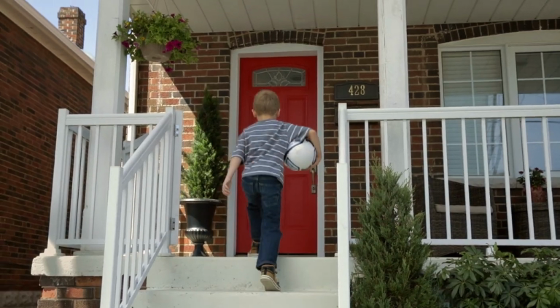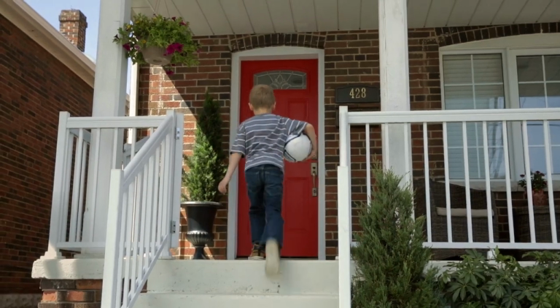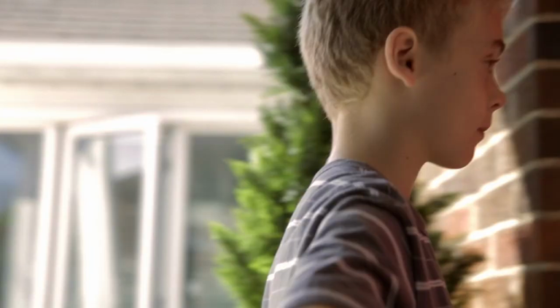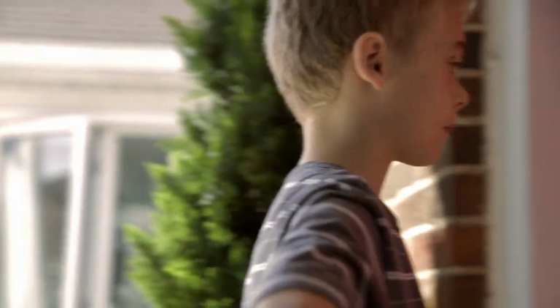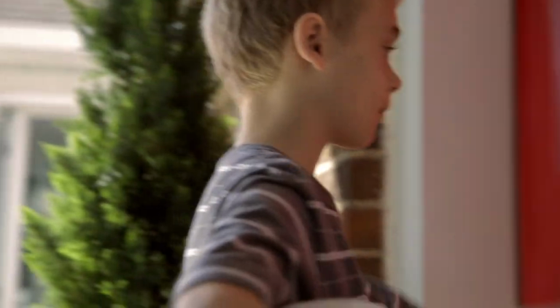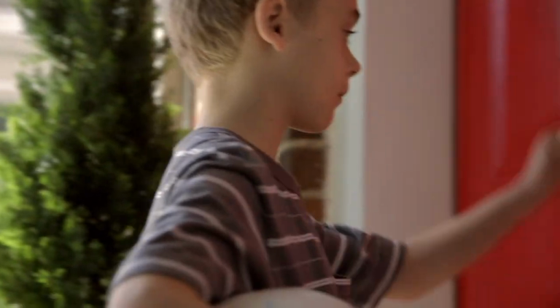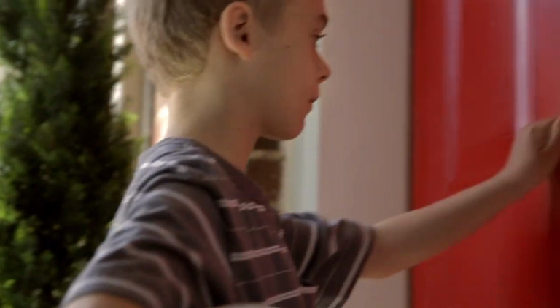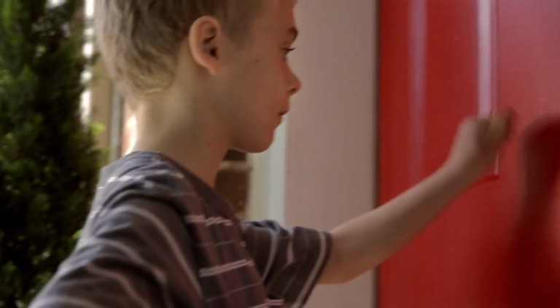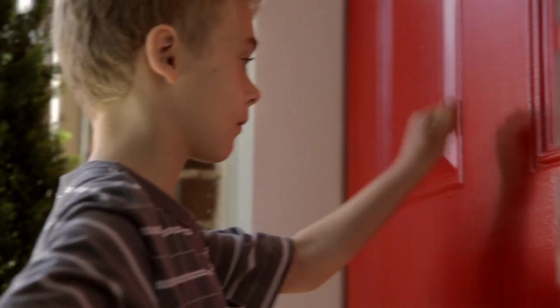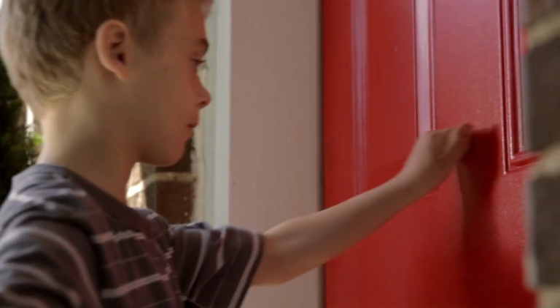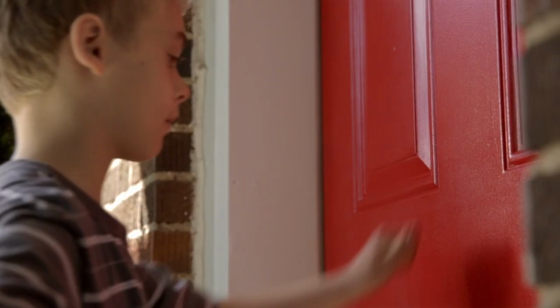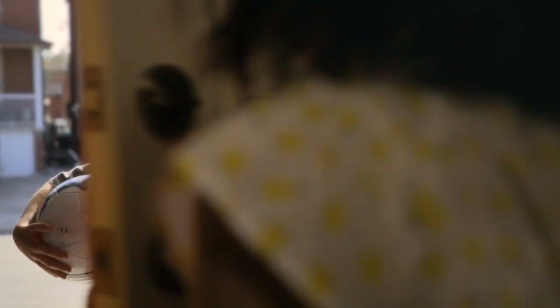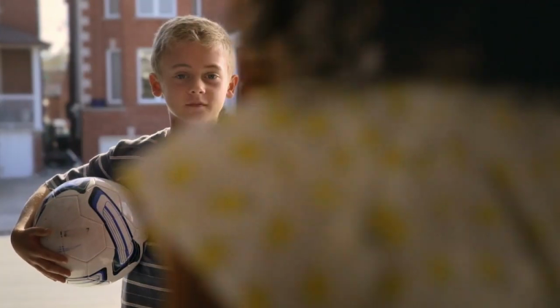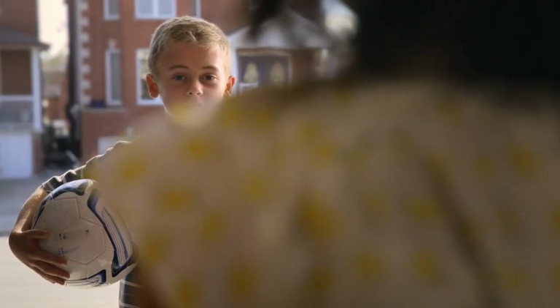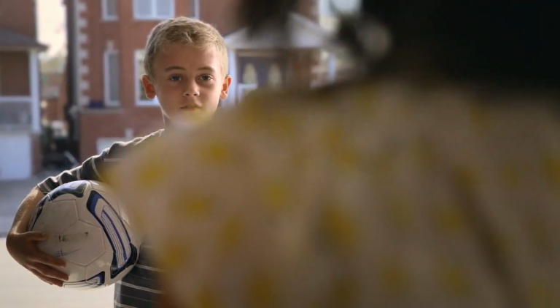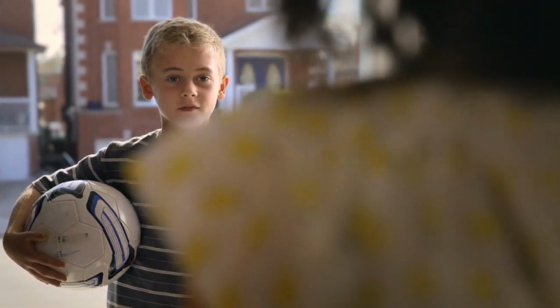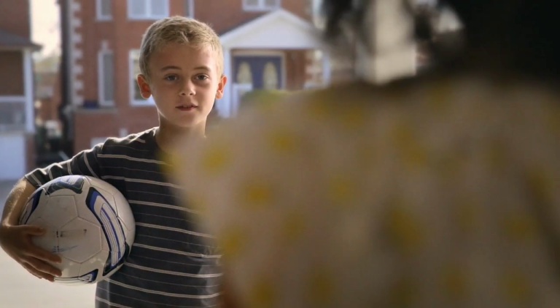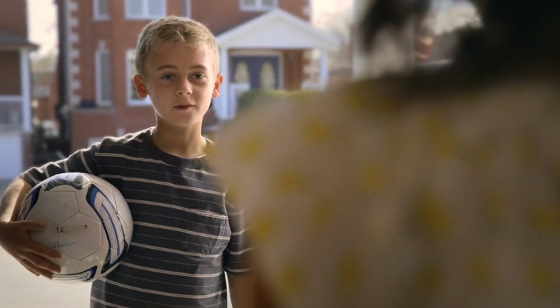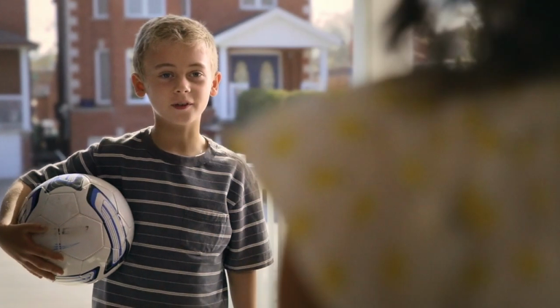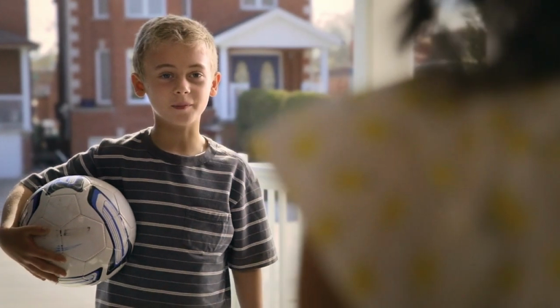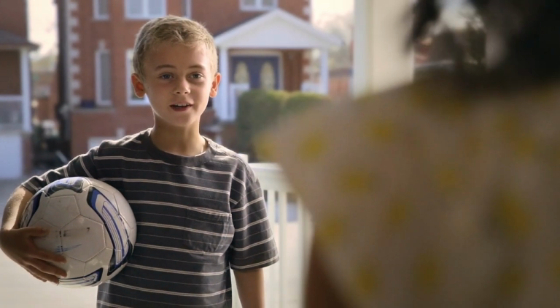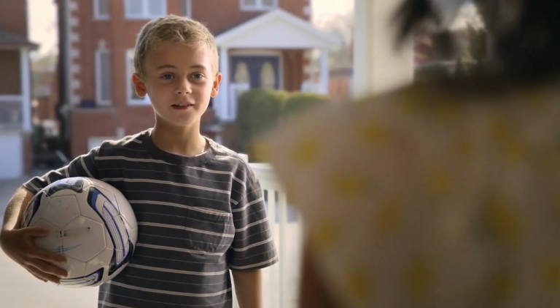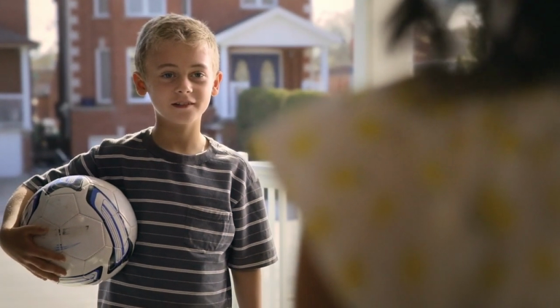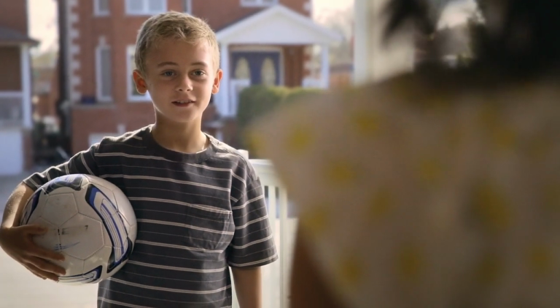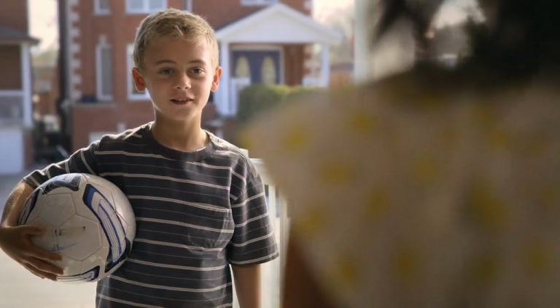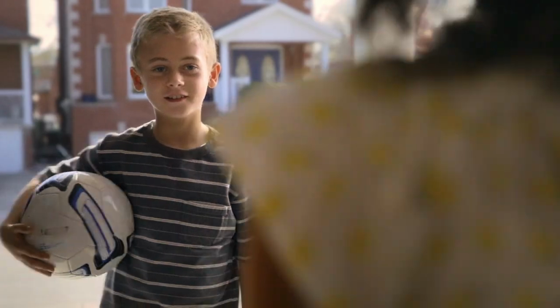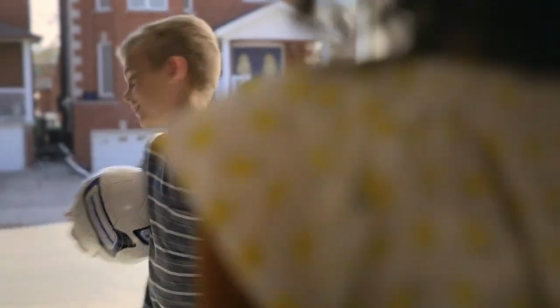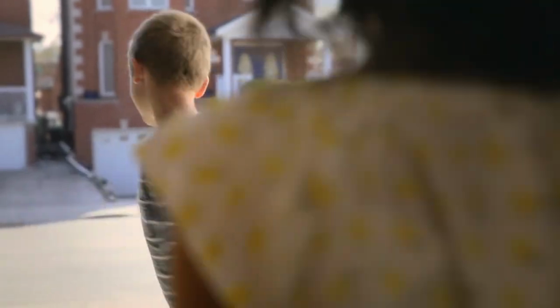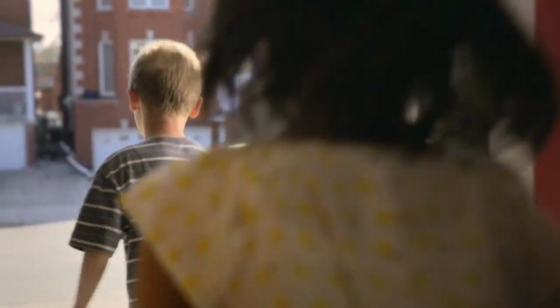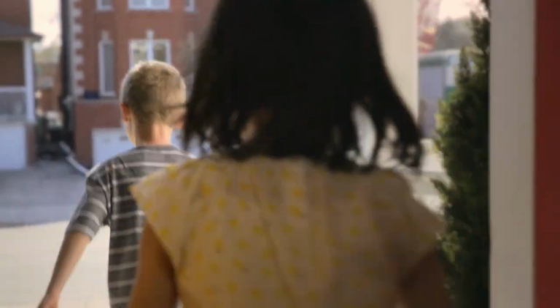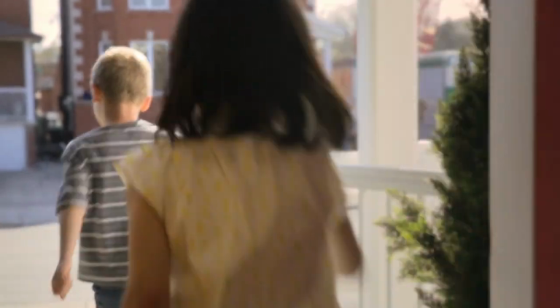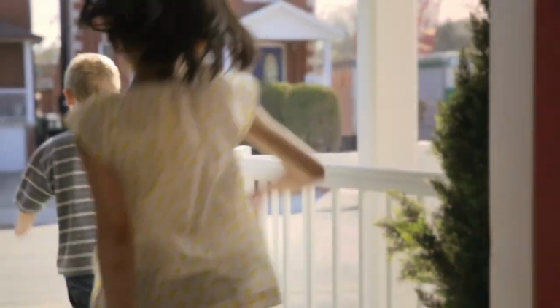This summer, we're rallying Canadians to get active and rediscover play. But we need your help, so here's the game plan.